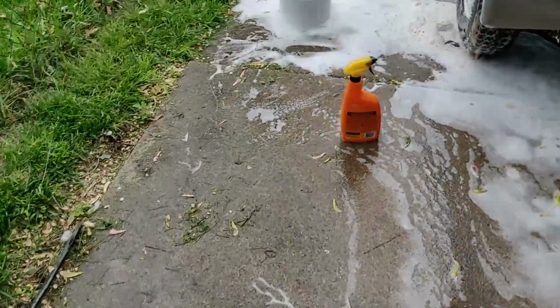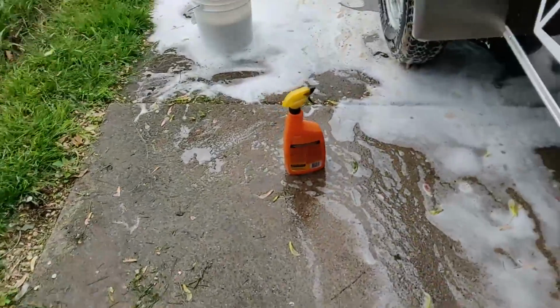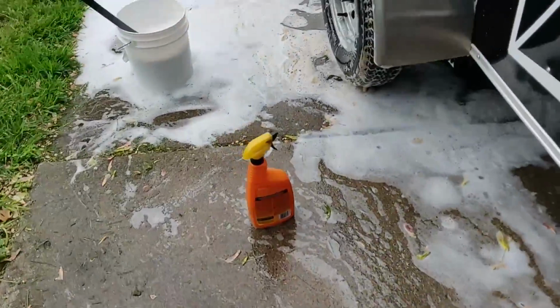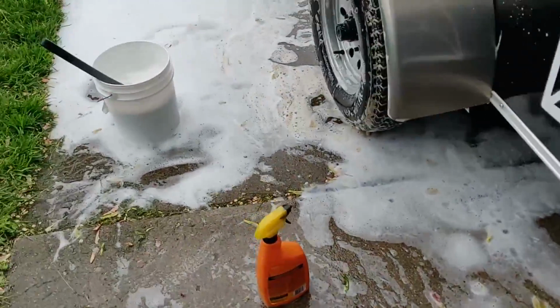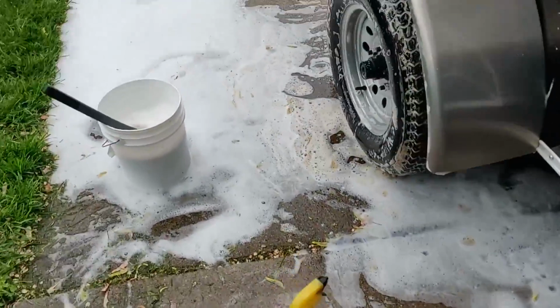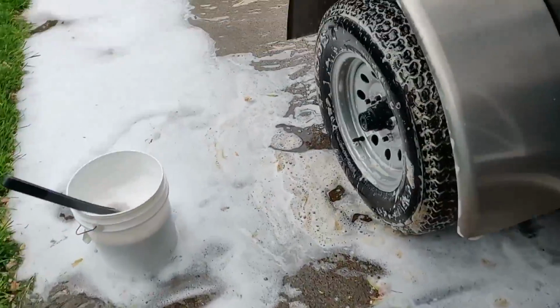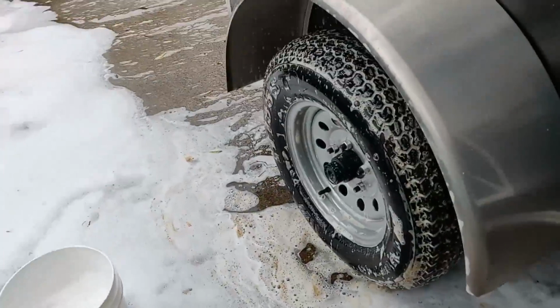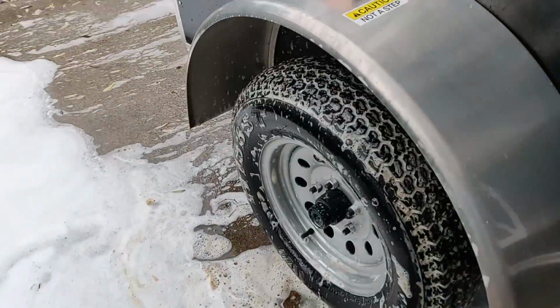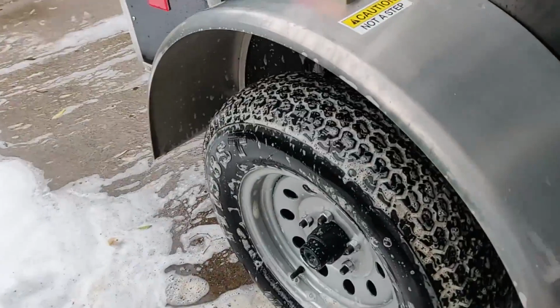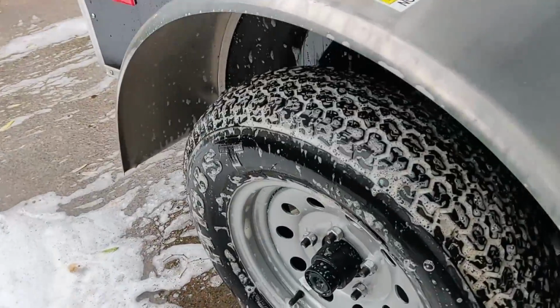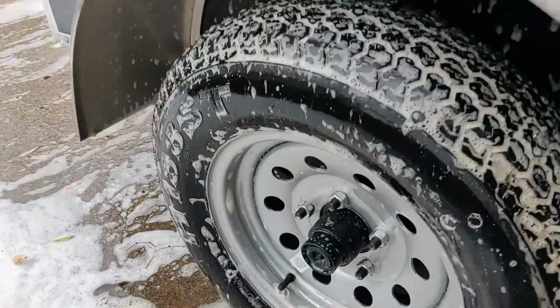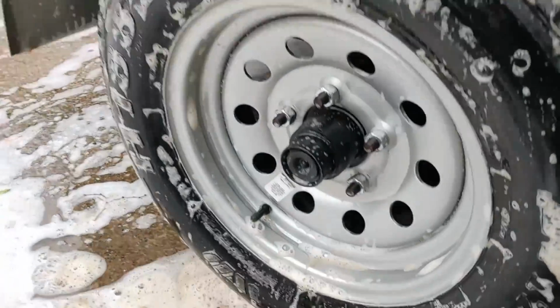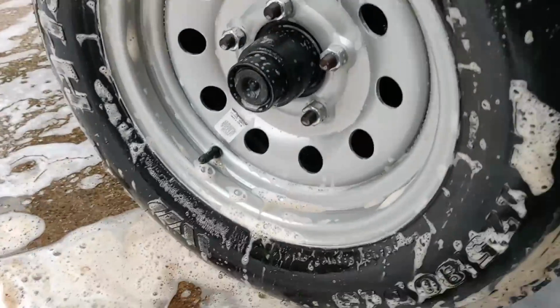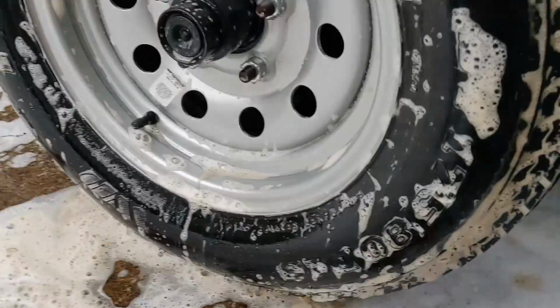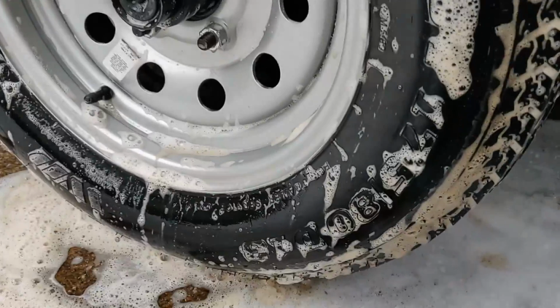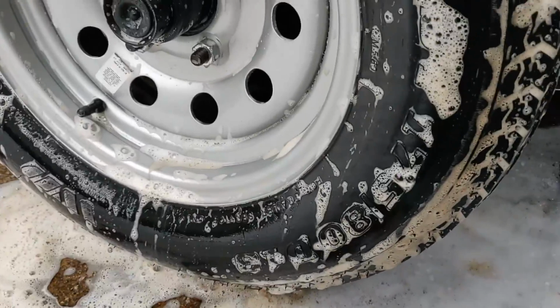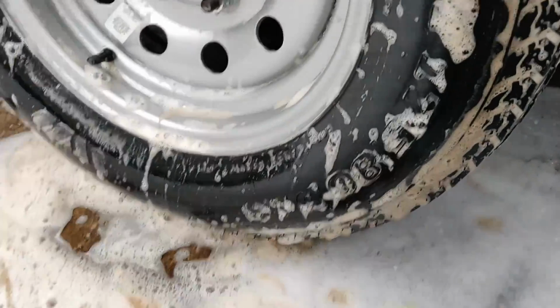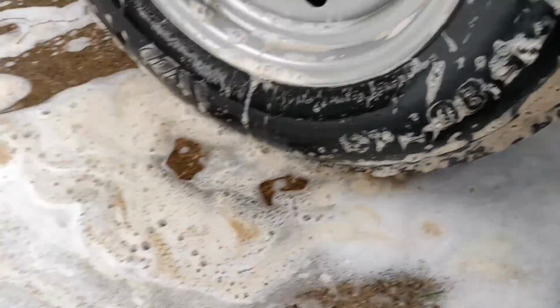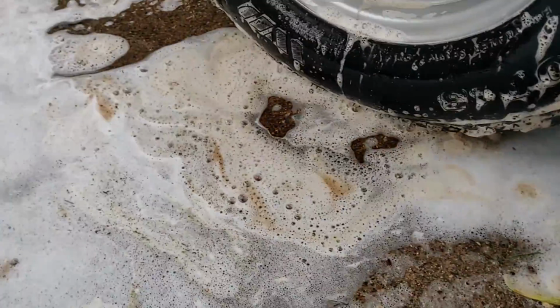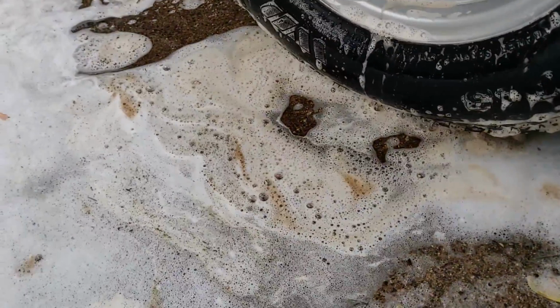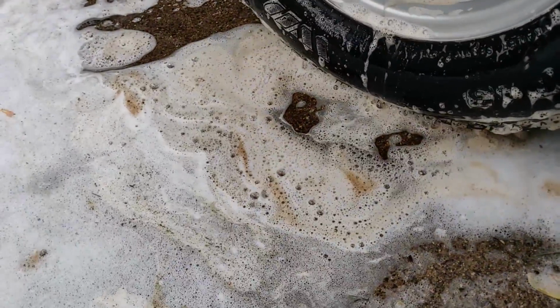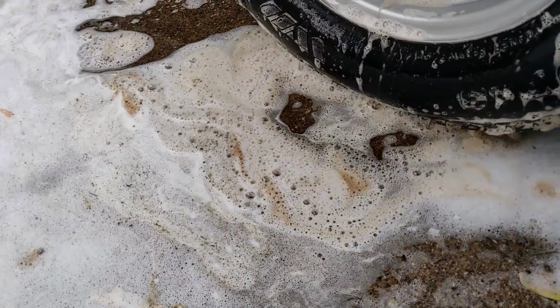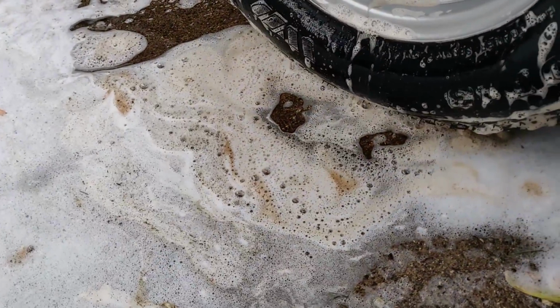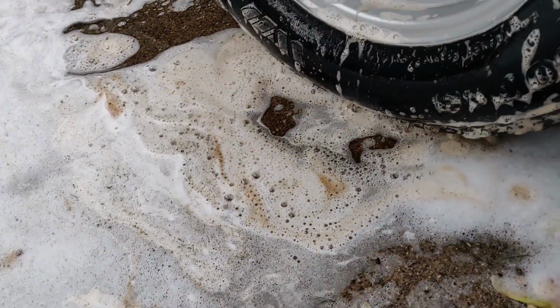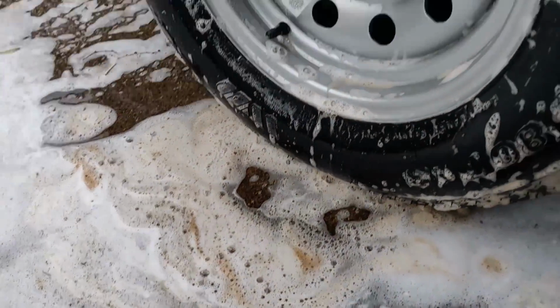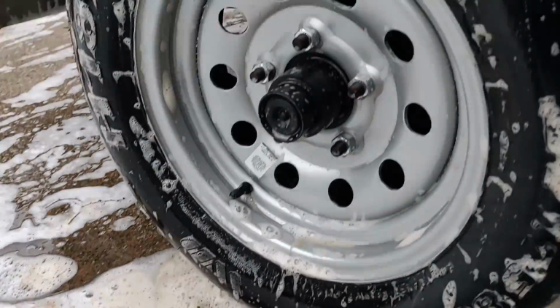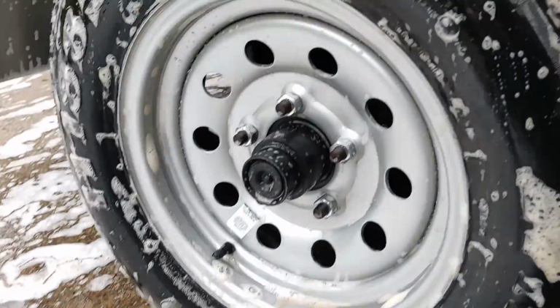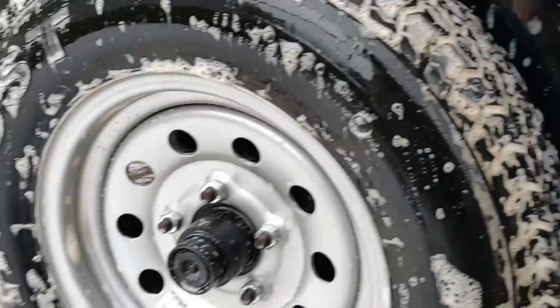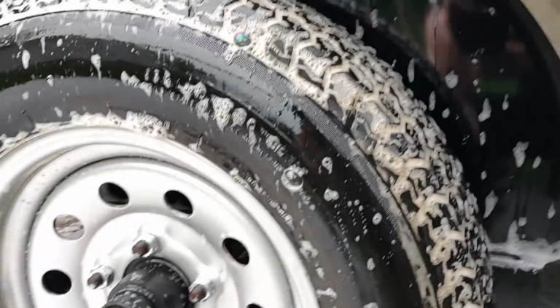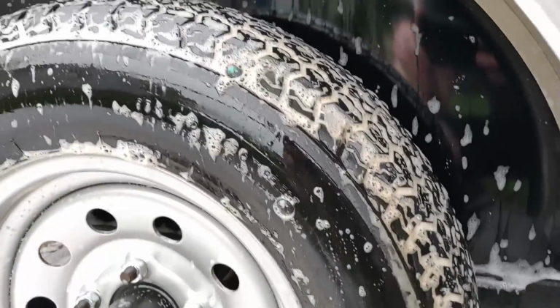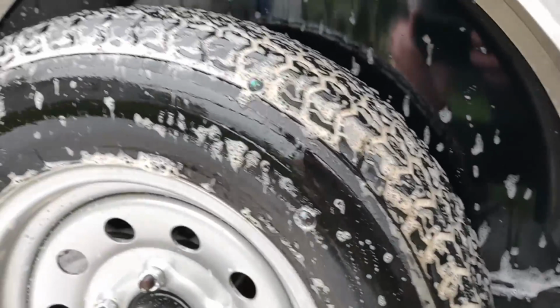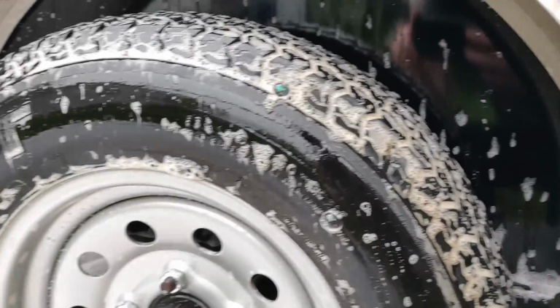Oh yeah, and that's what this side looks like — I already scrubbed it. Look at all that dirty stuff, boy.